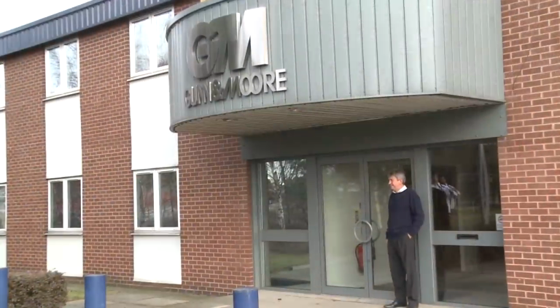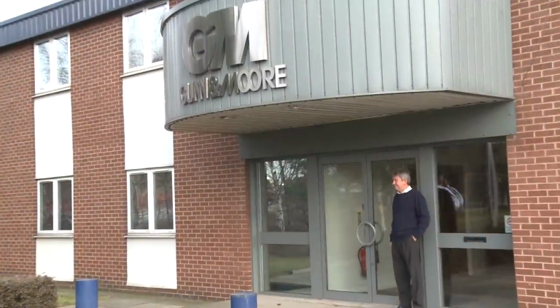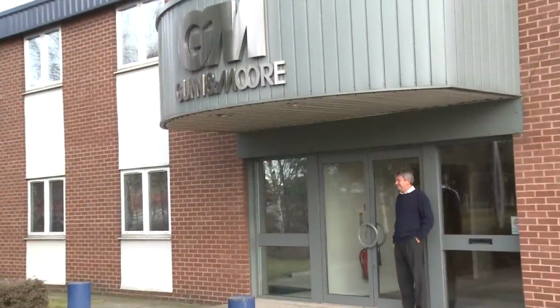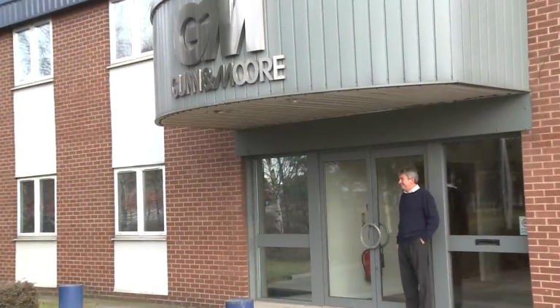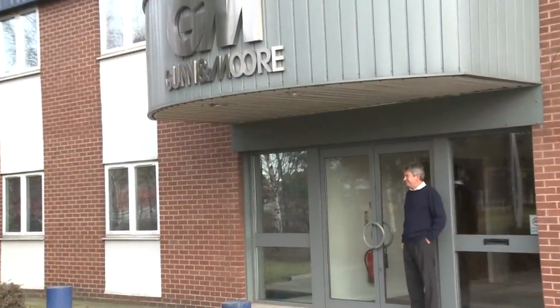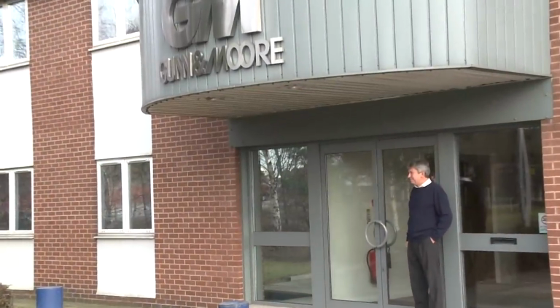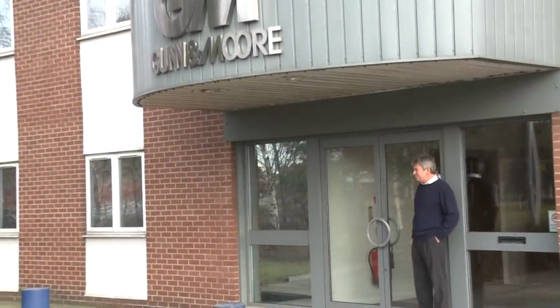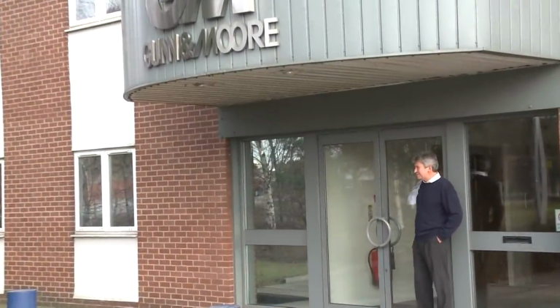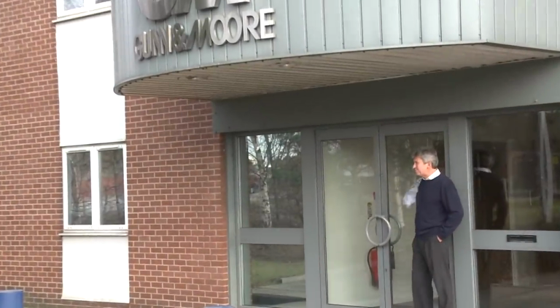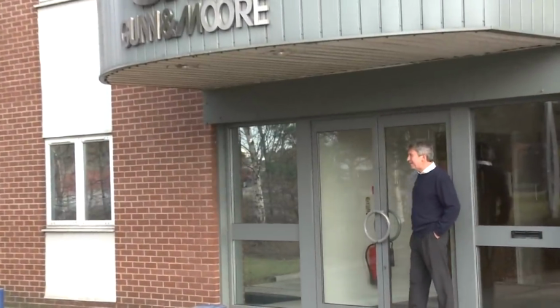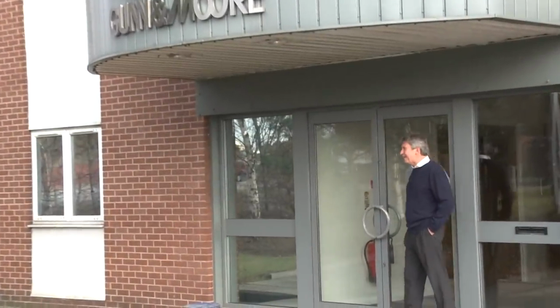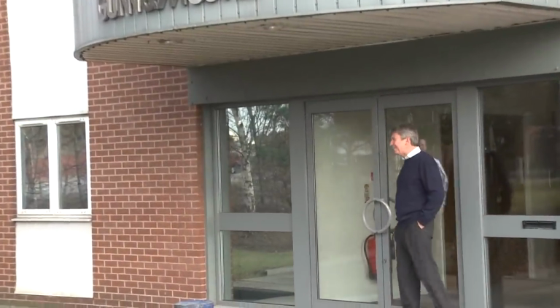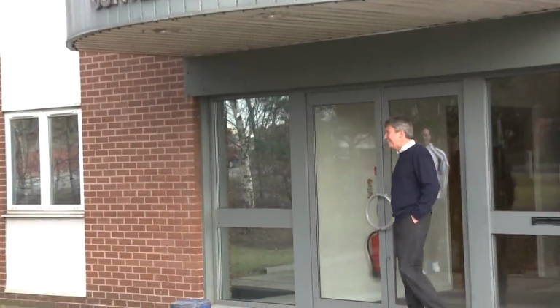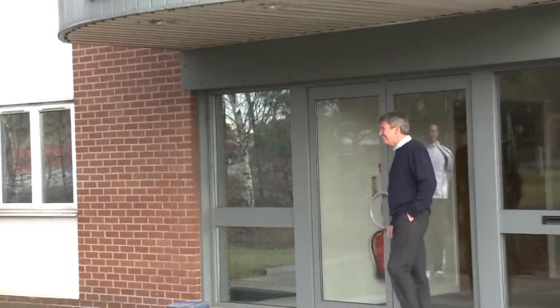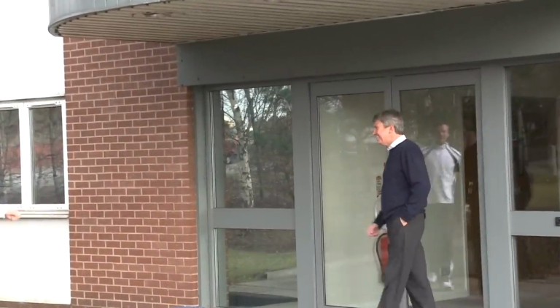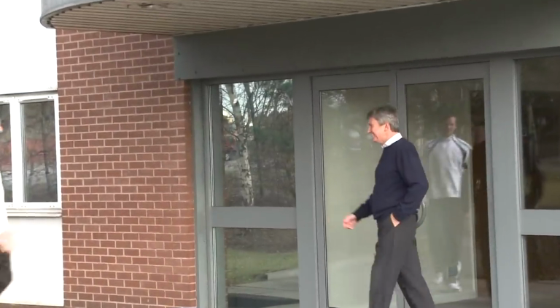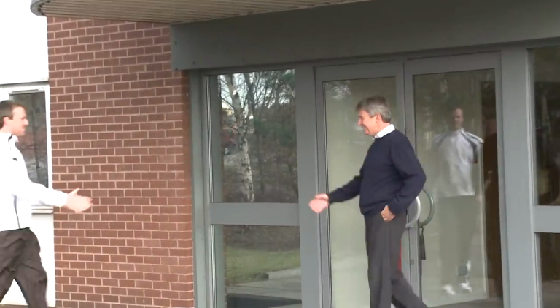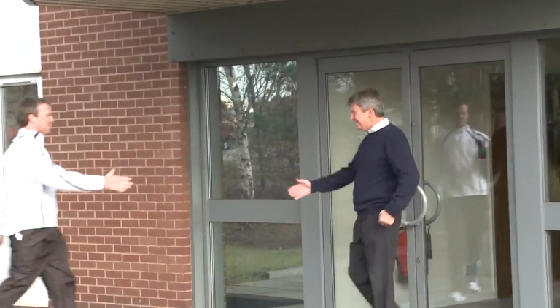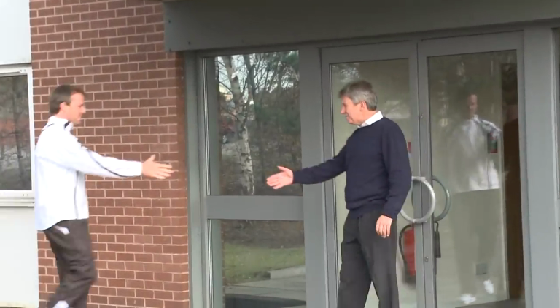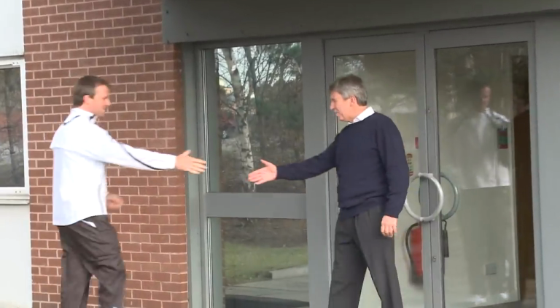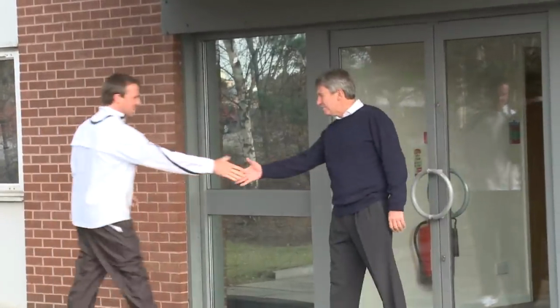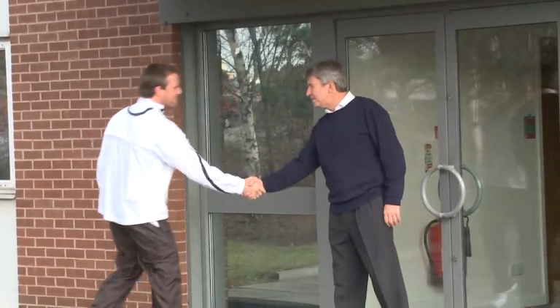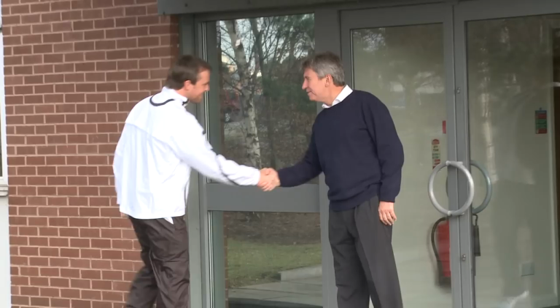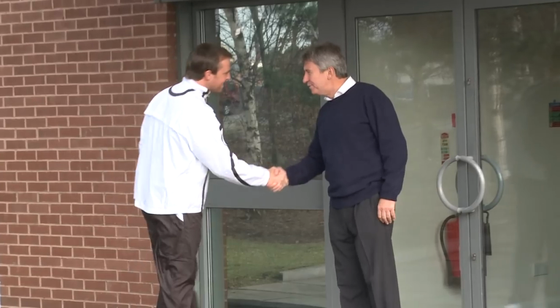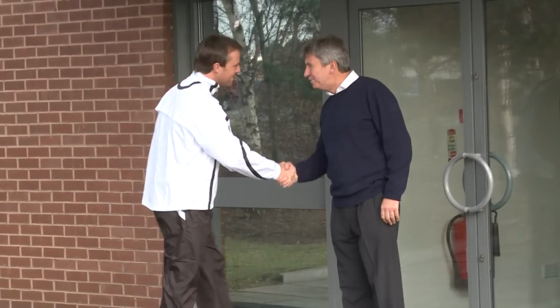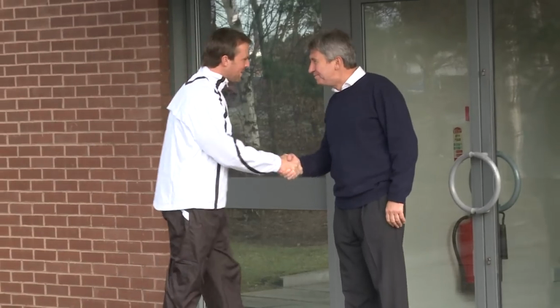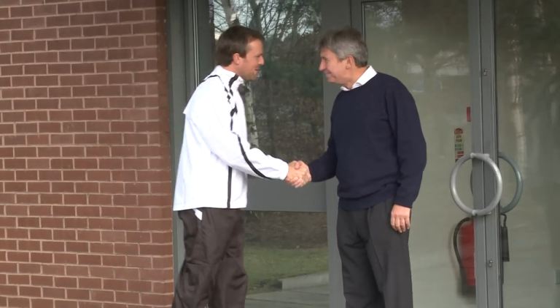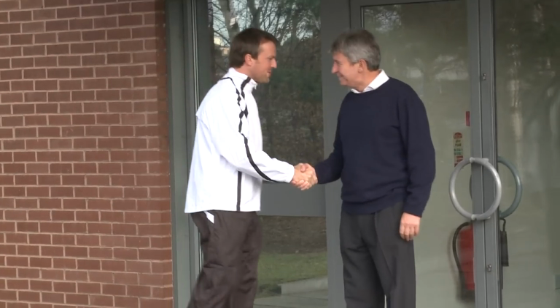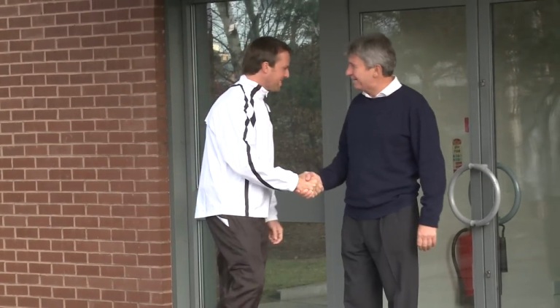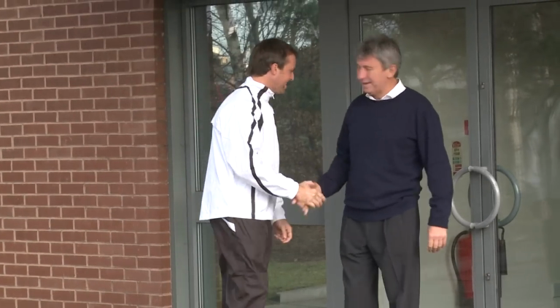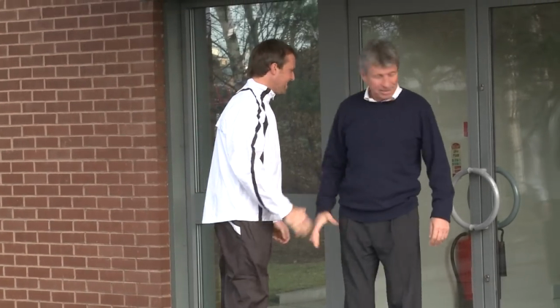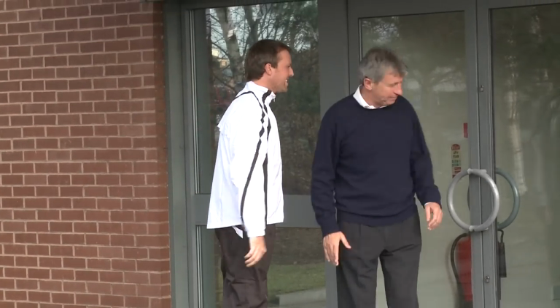Hi Peter. Morning Swanee, how are you? Very well, thanks mate. Welcome to Glenmore. Thank you. Come in.